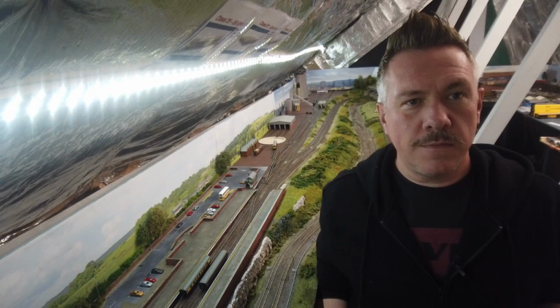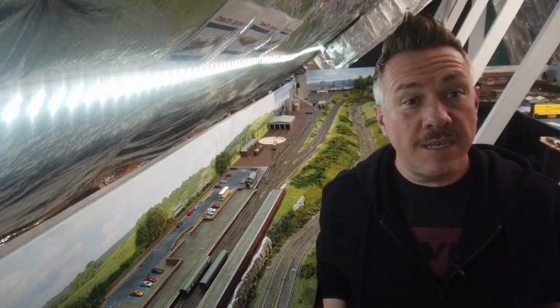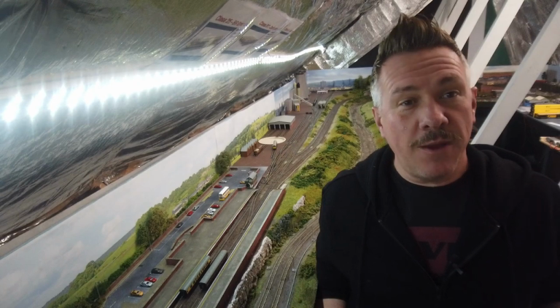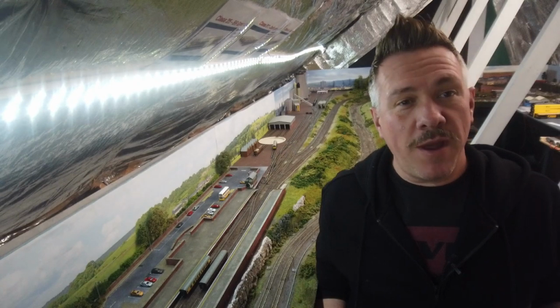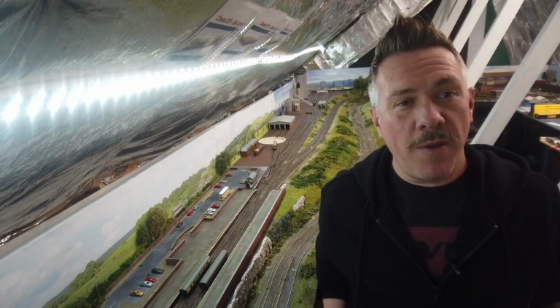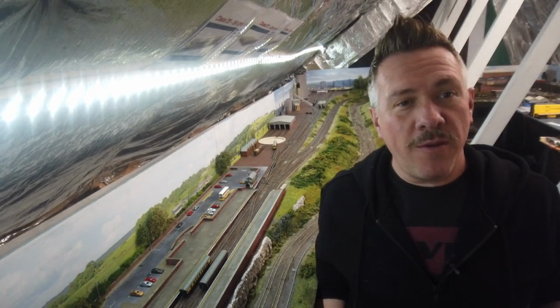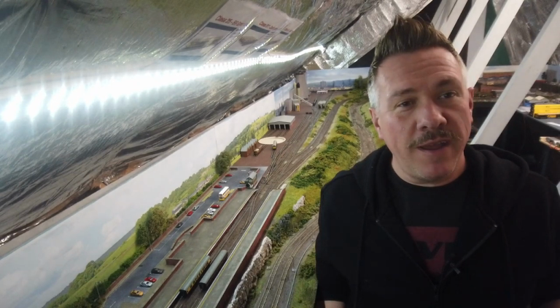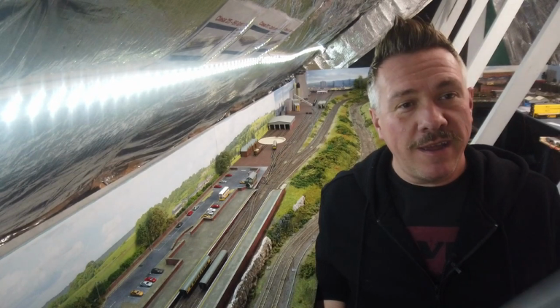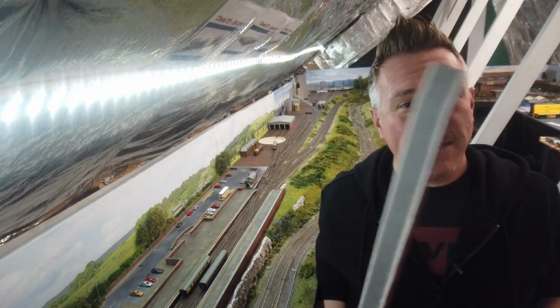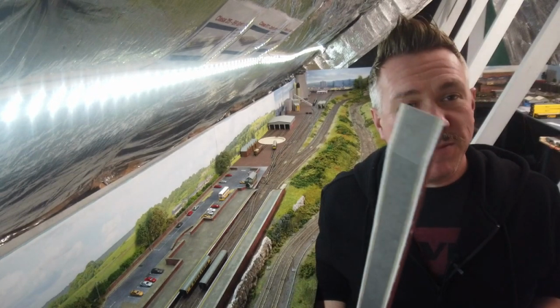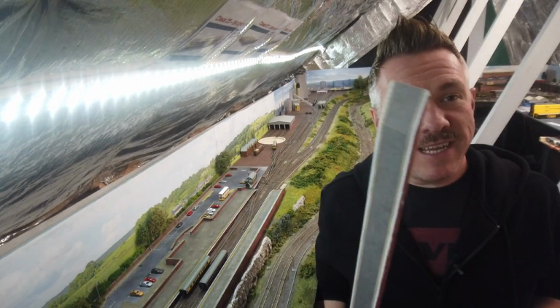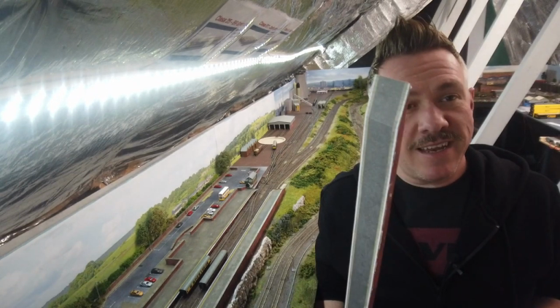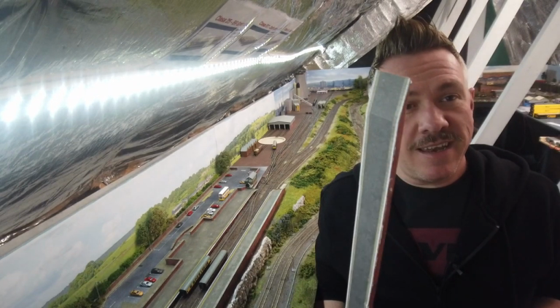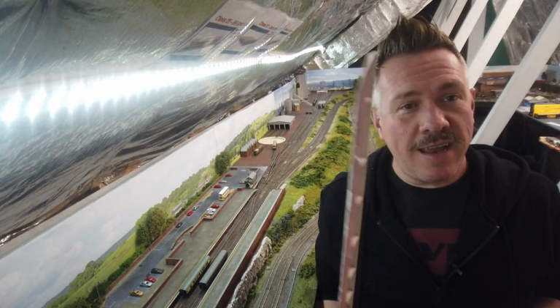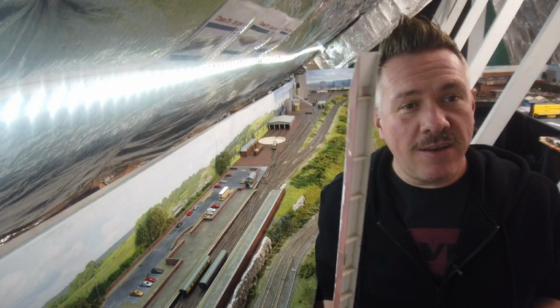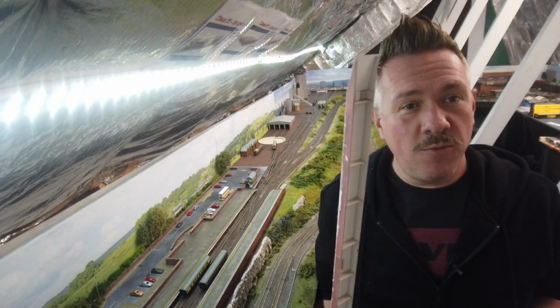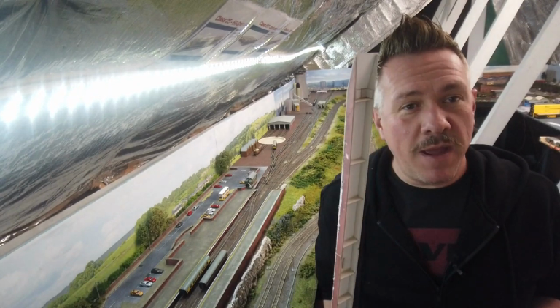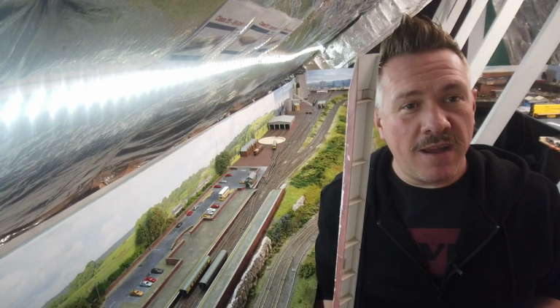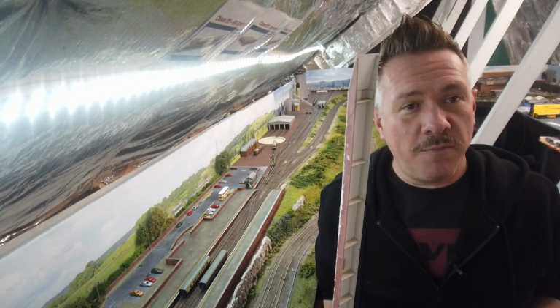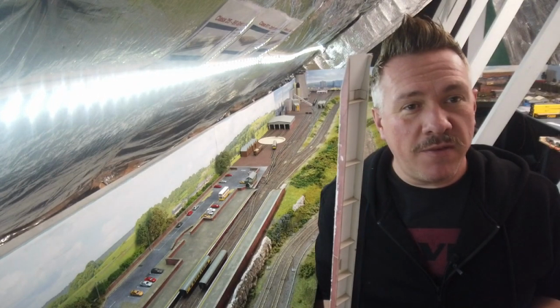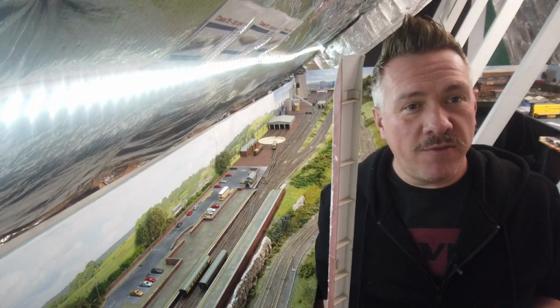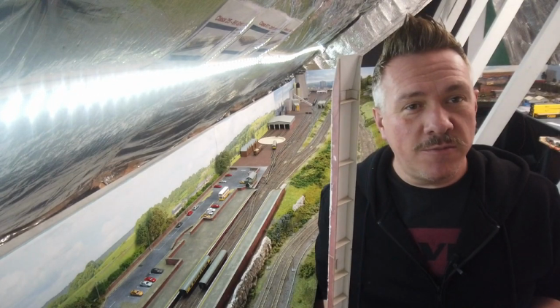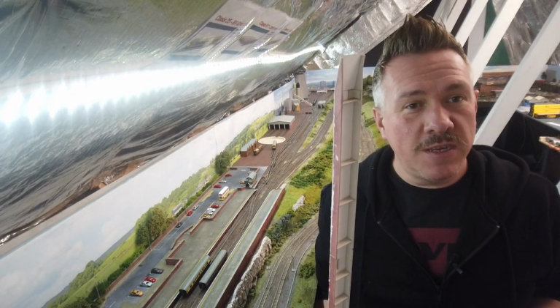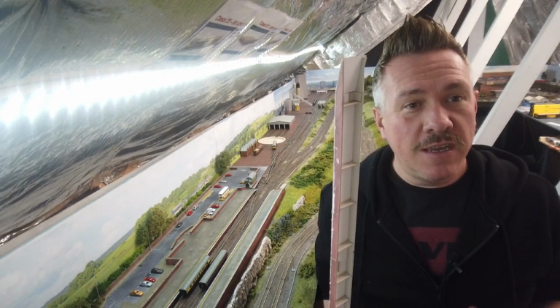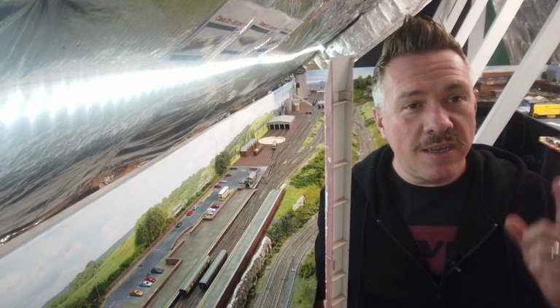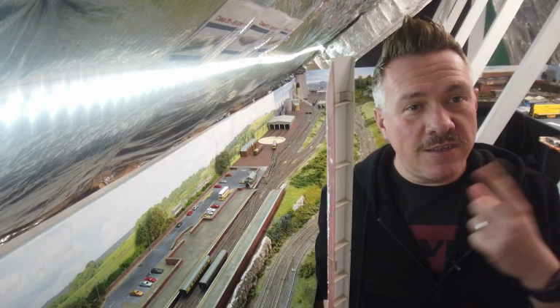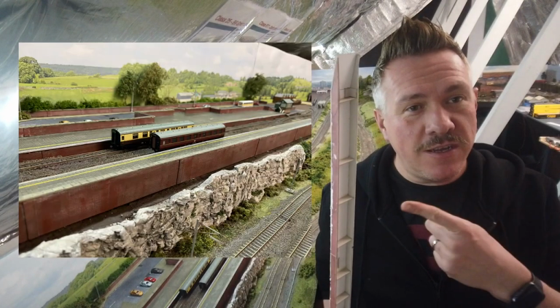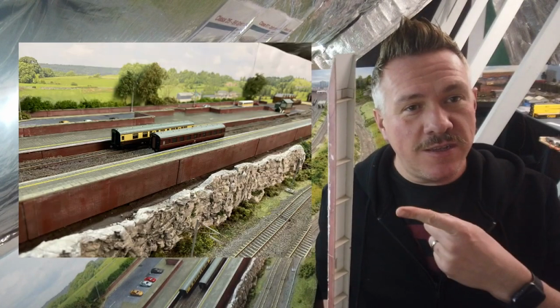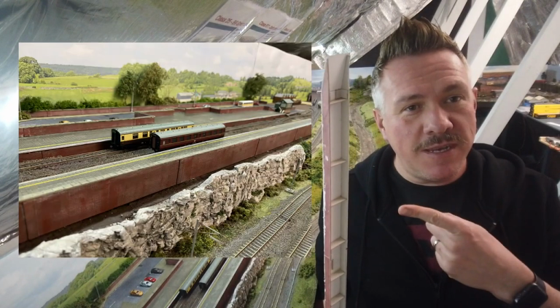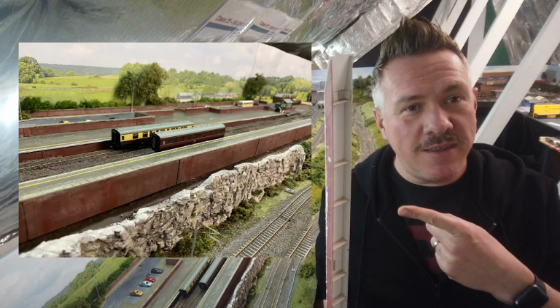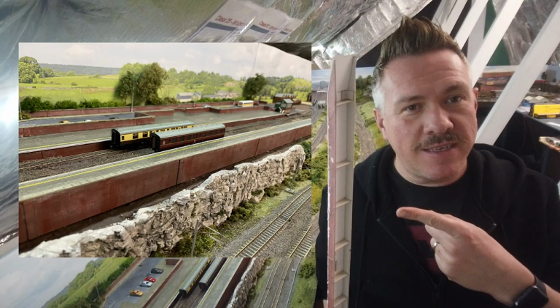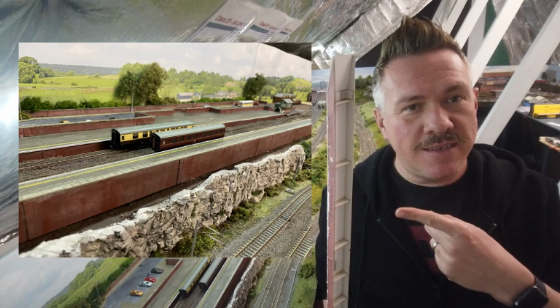Today on Pride Parkway, I'm going to be taking knackered old Metcalf platforms and turning them into this.